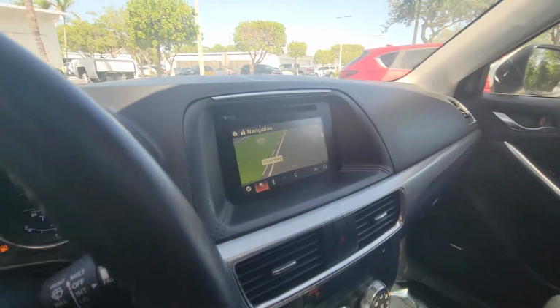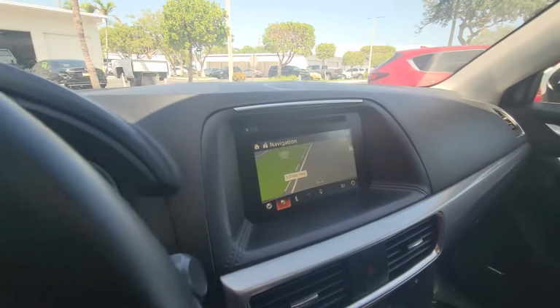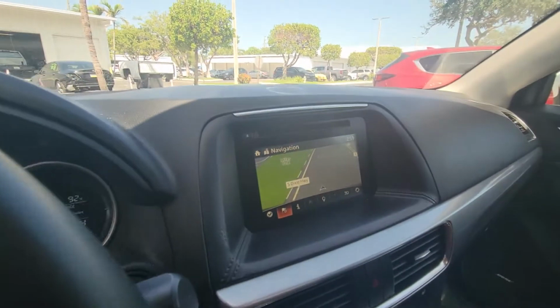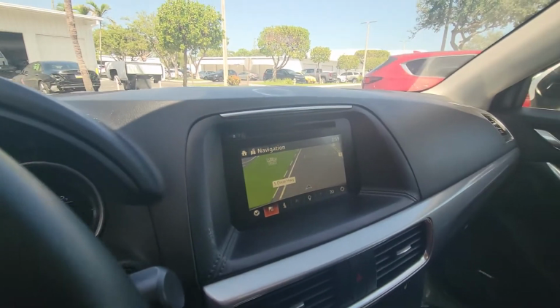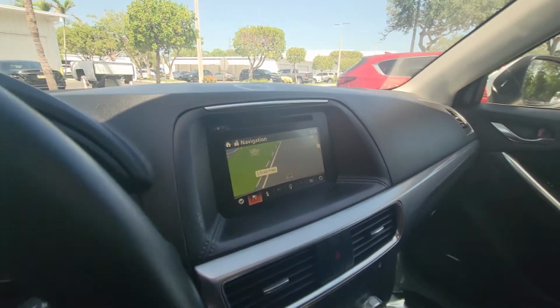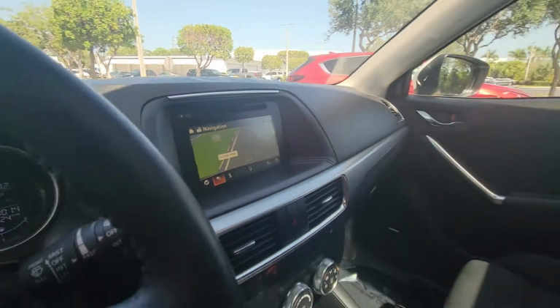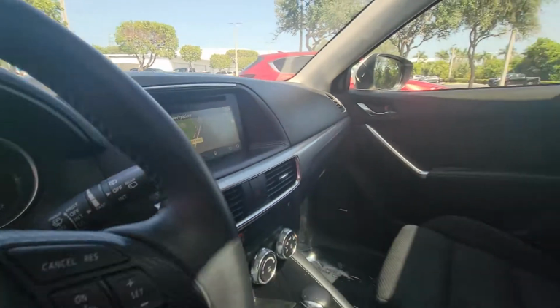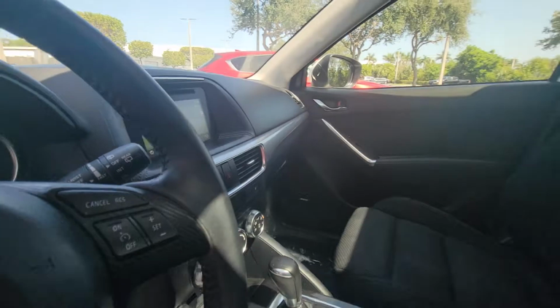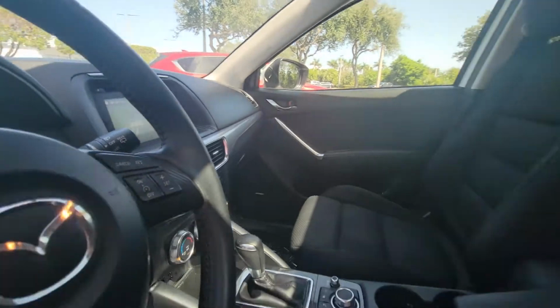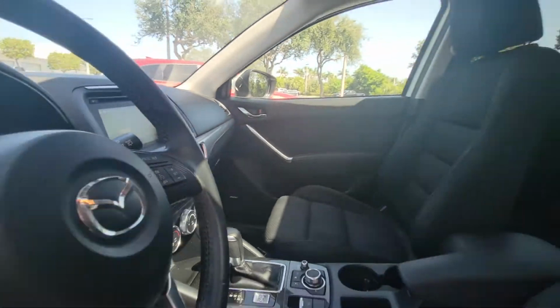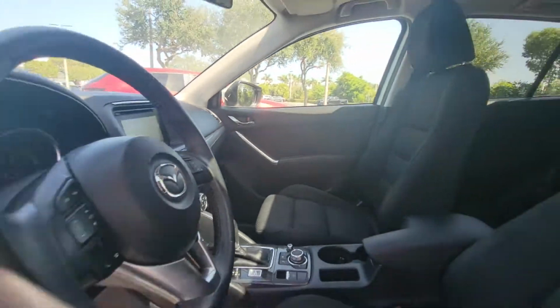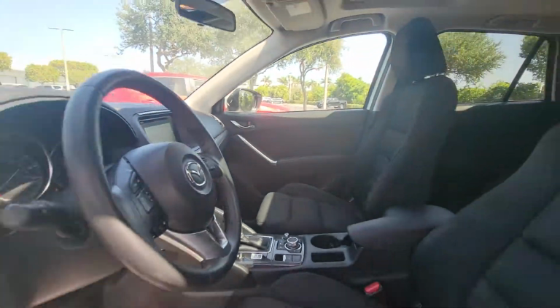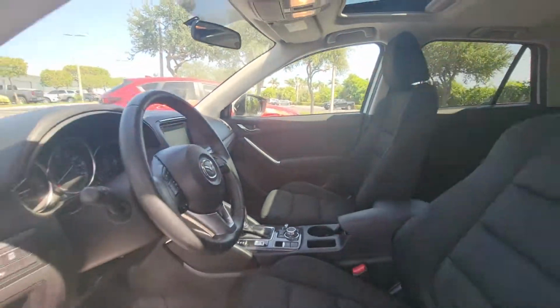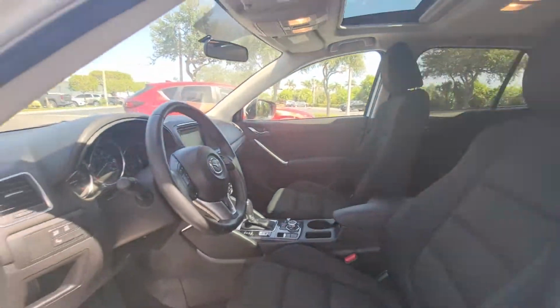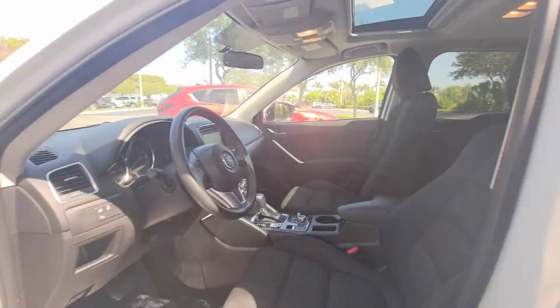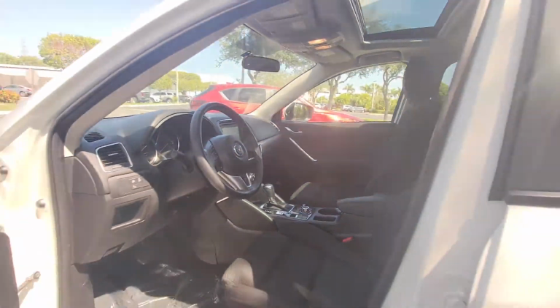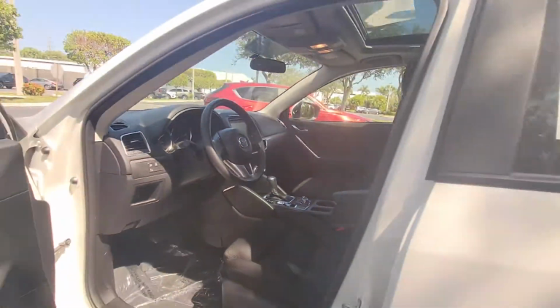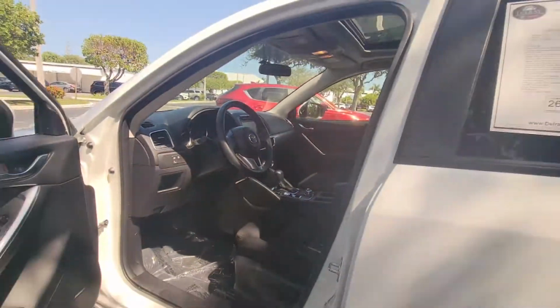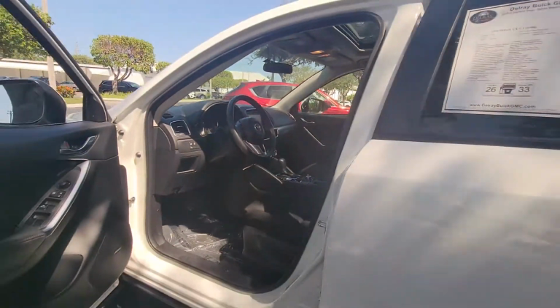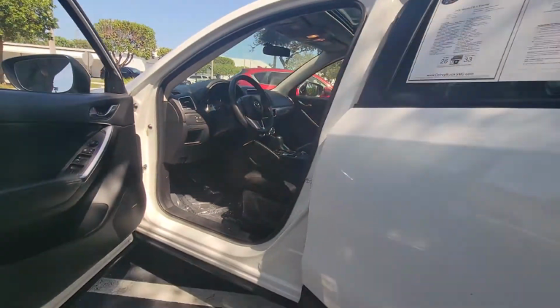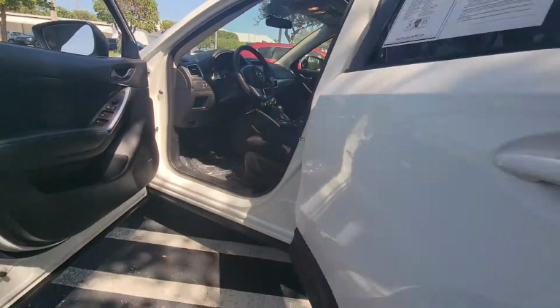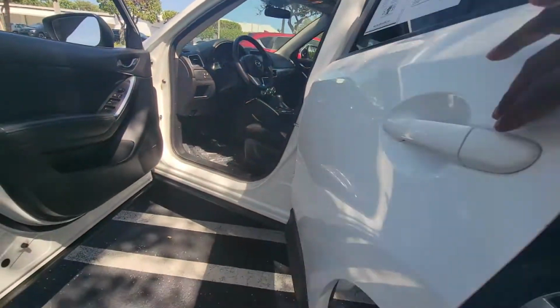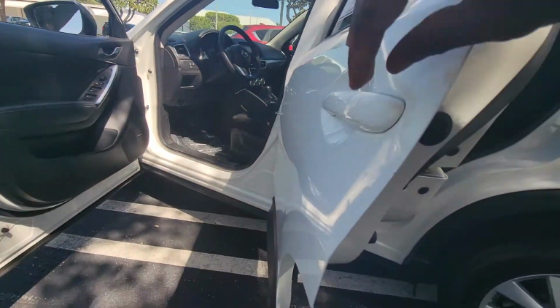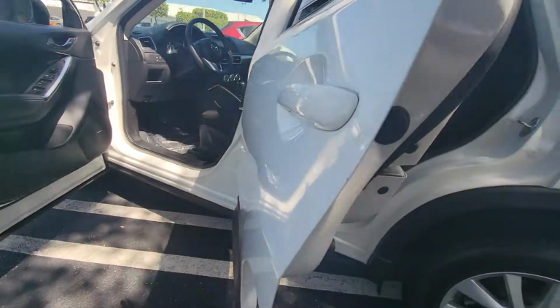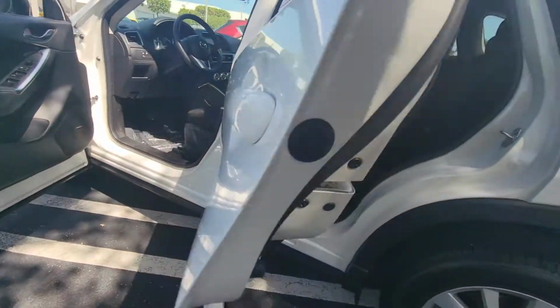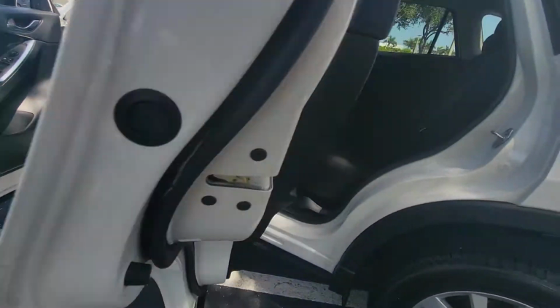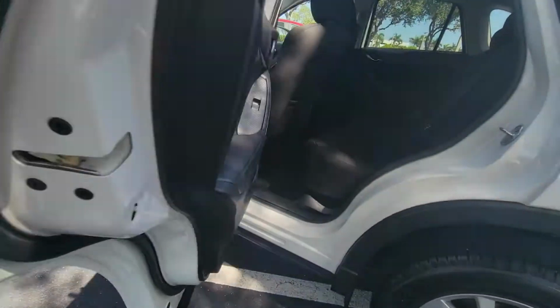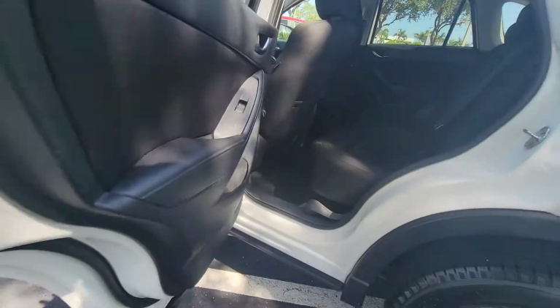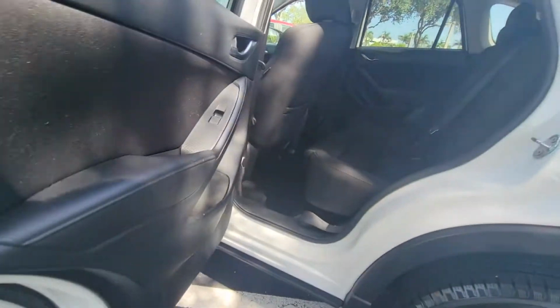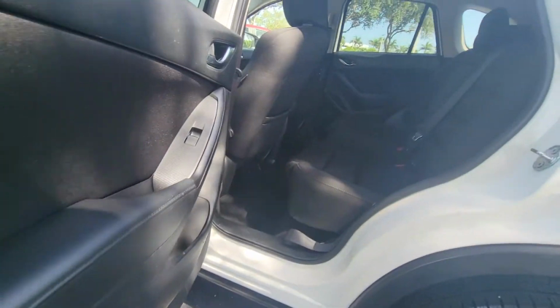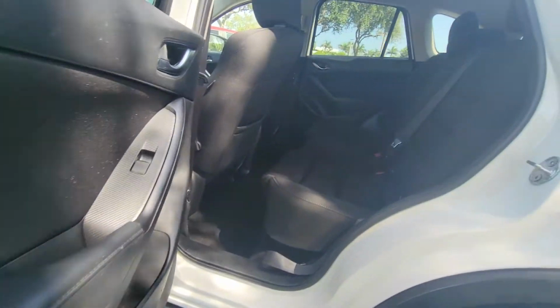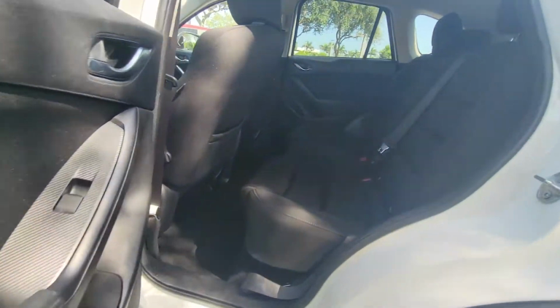You also have navigation in here. This is a non-smoker vehicle.